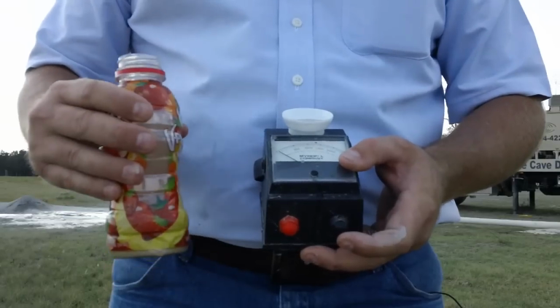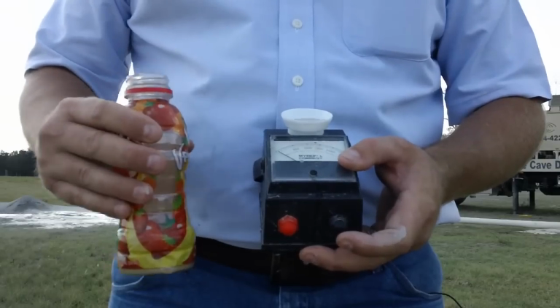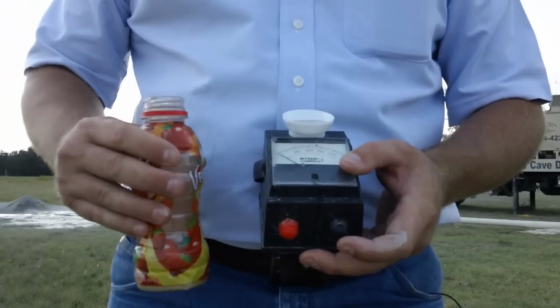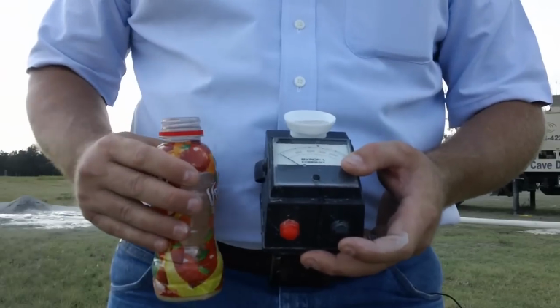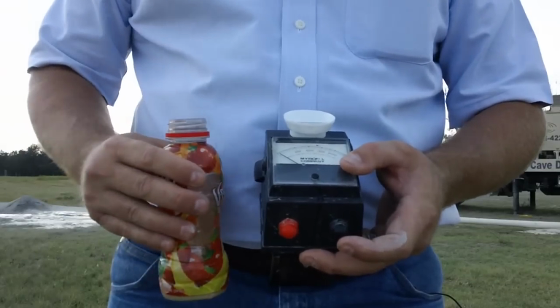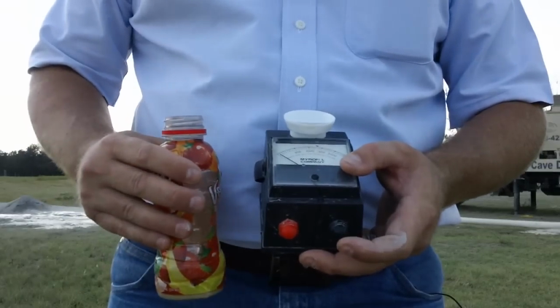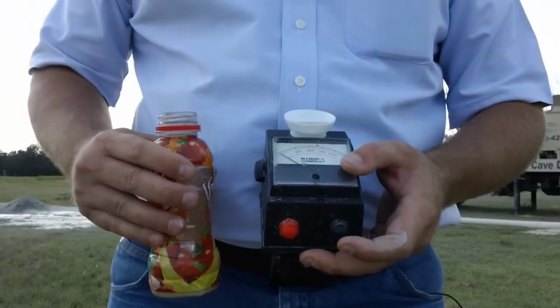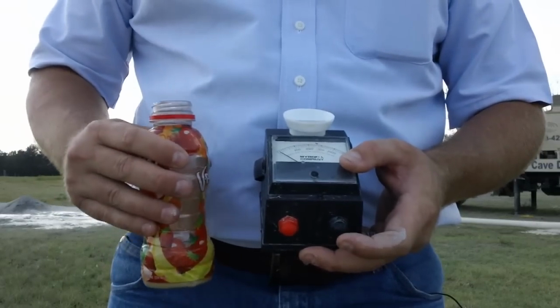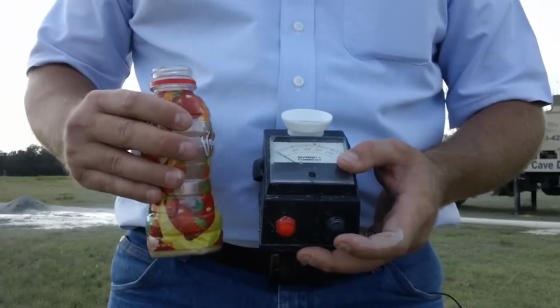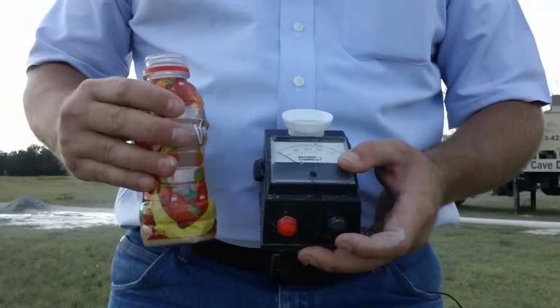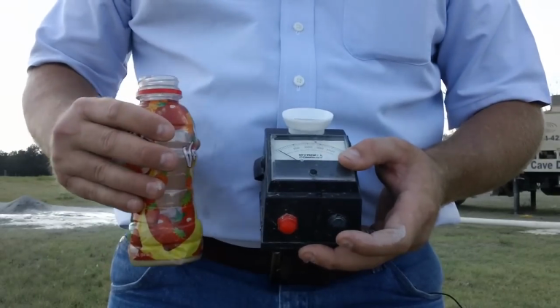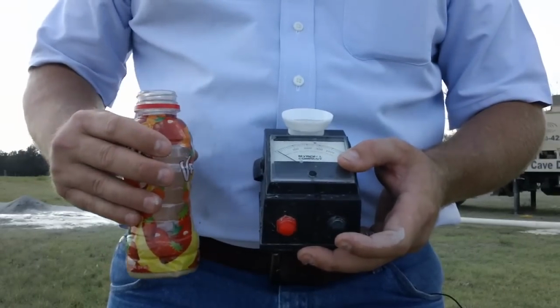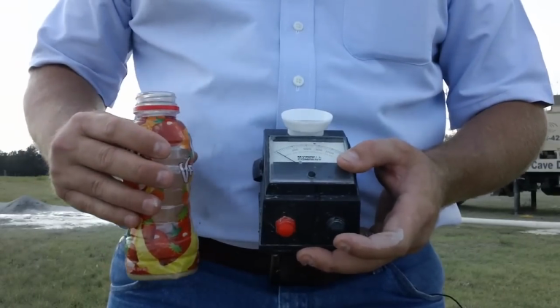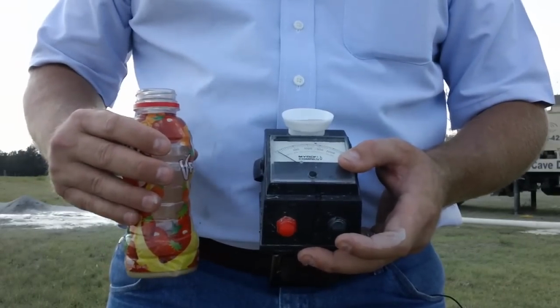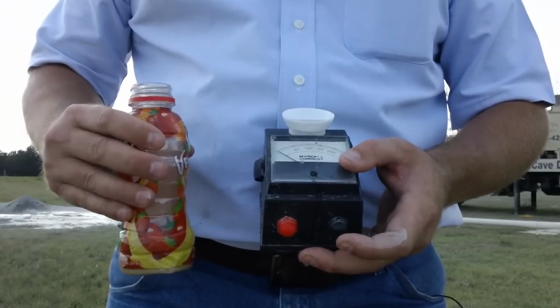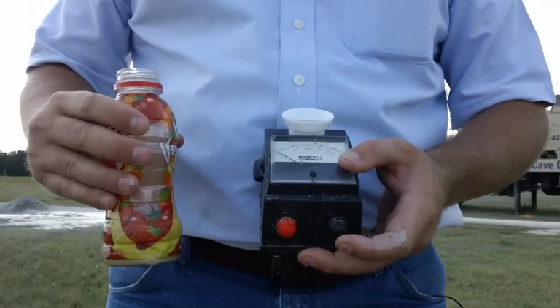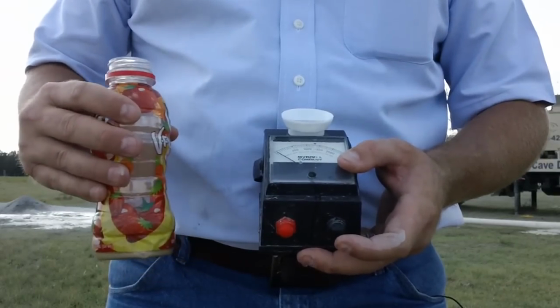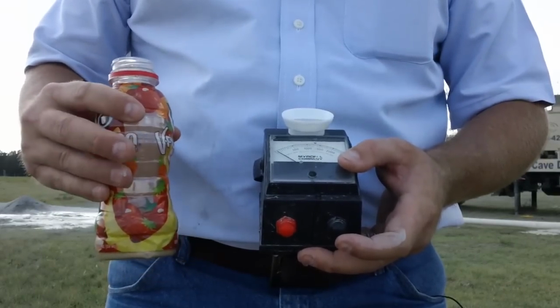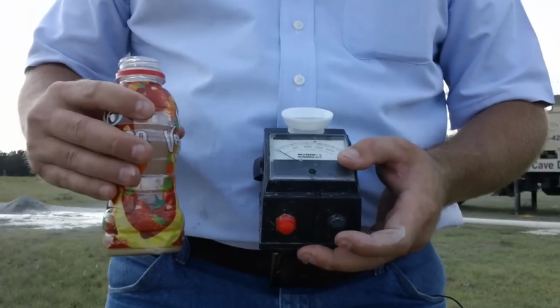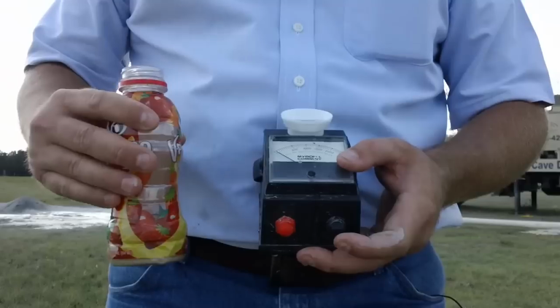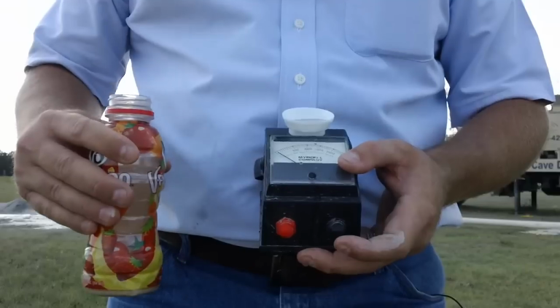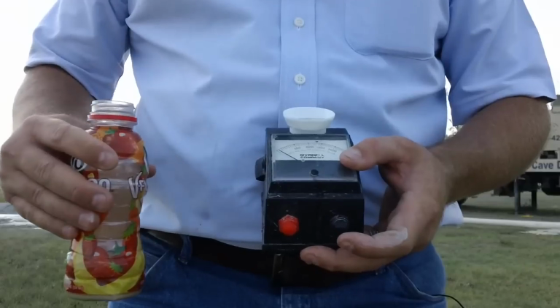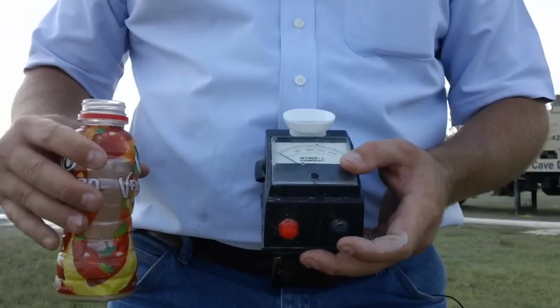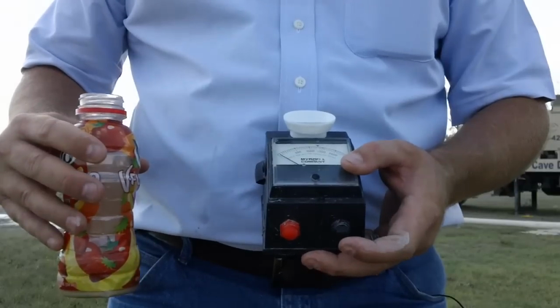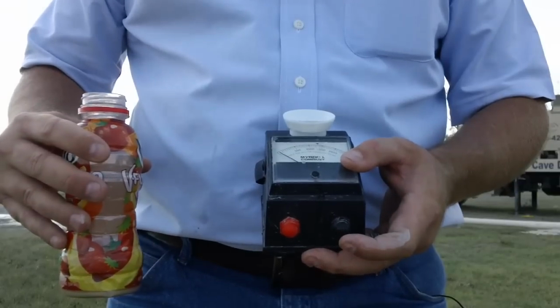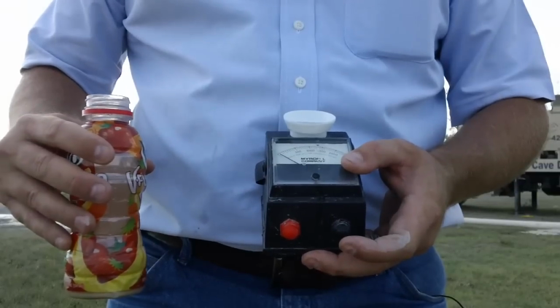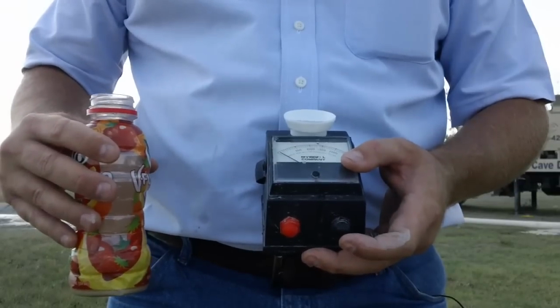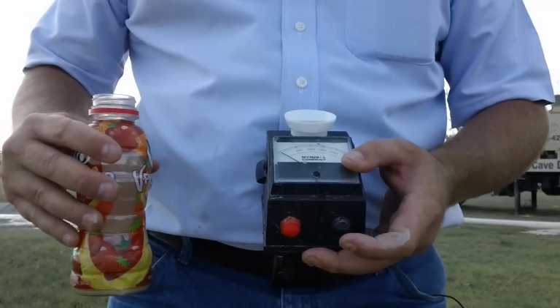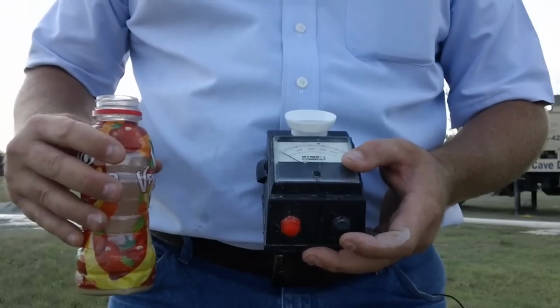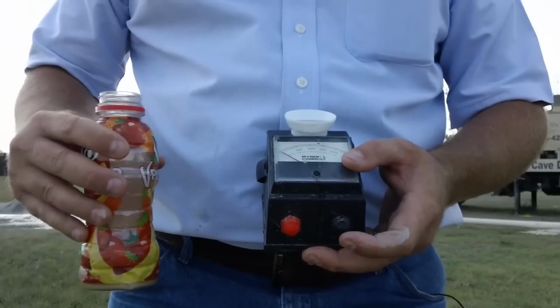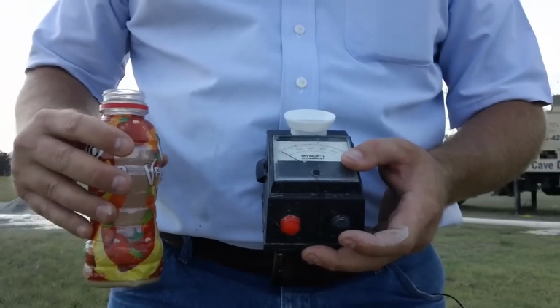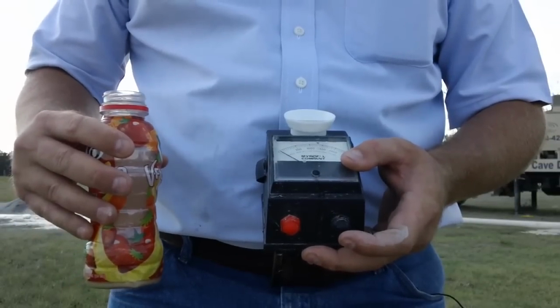You can see this water is testing about 510 TDS. This is great water — this is better than most city water in most areas.